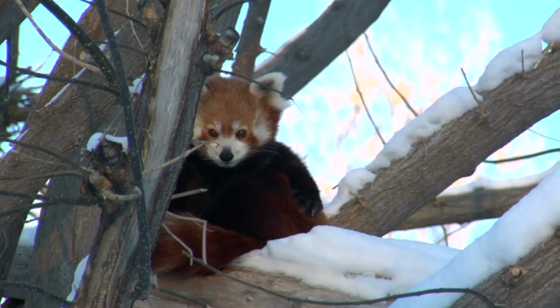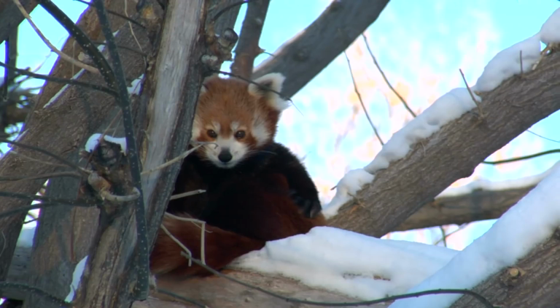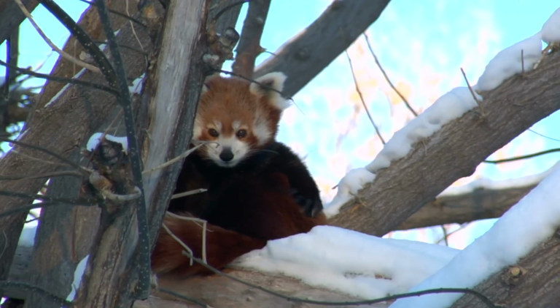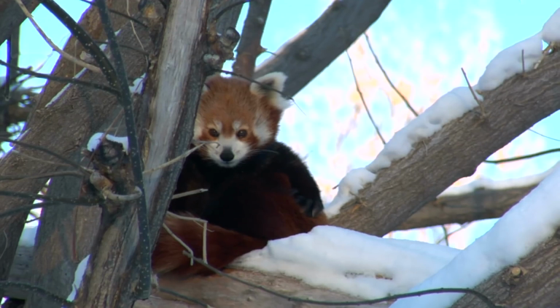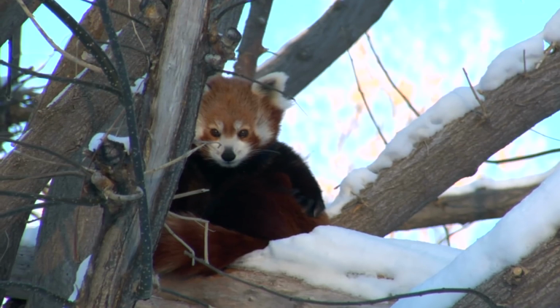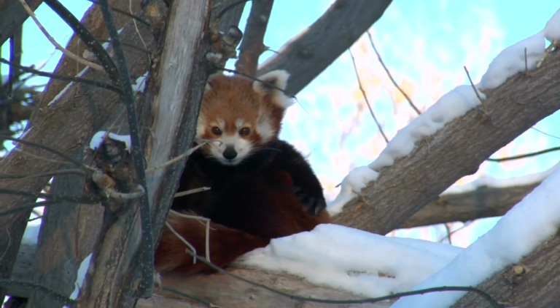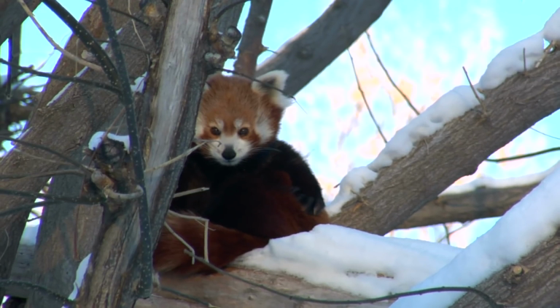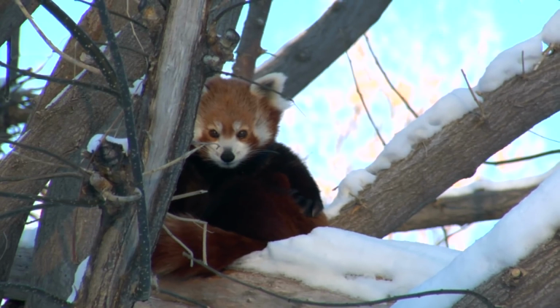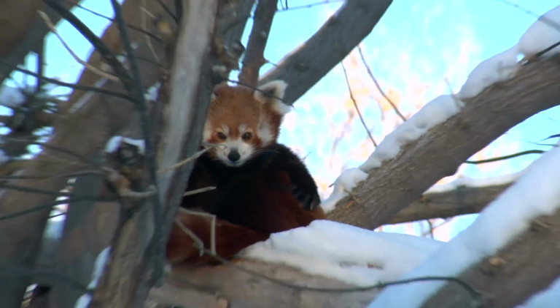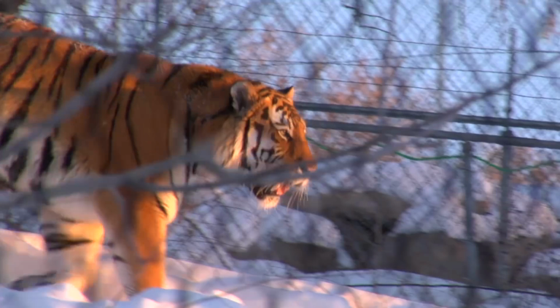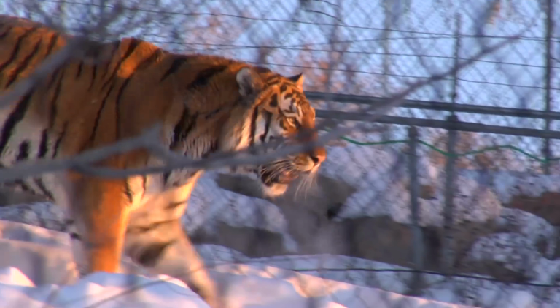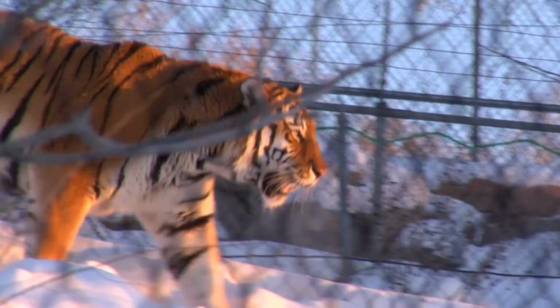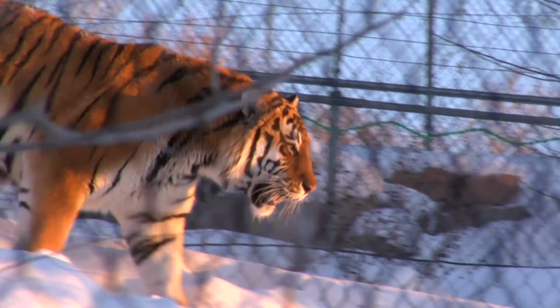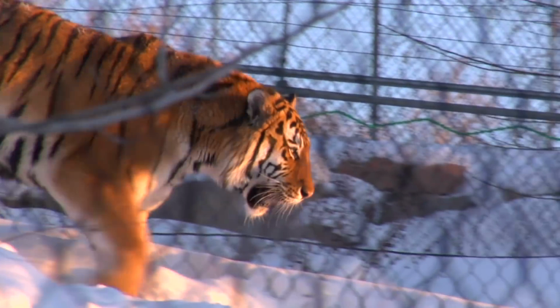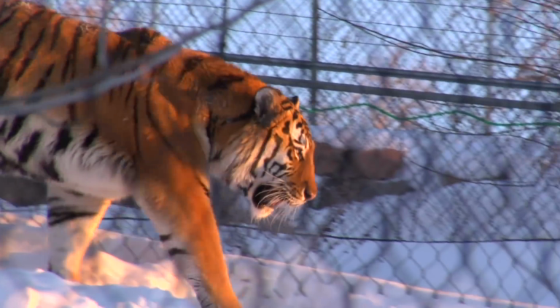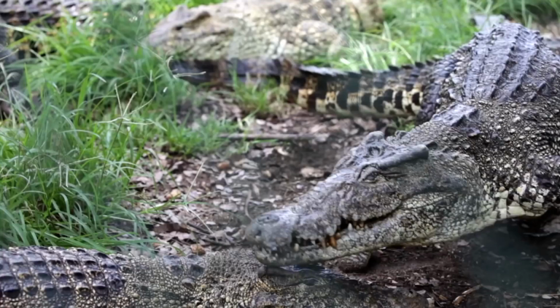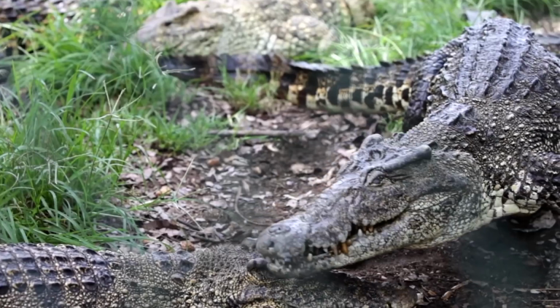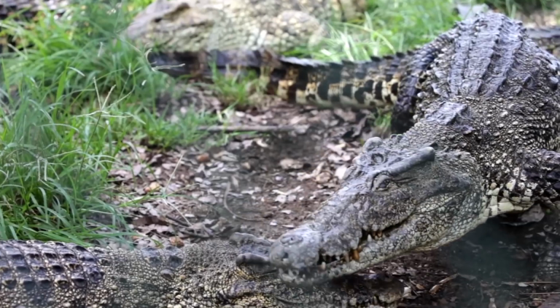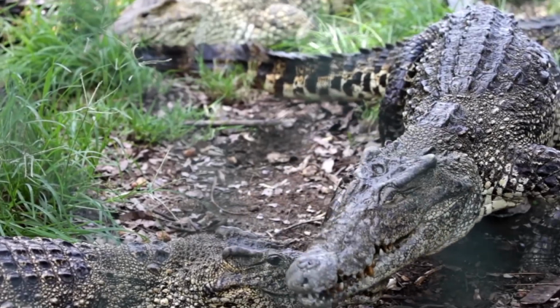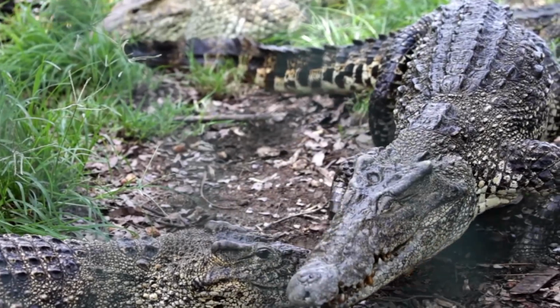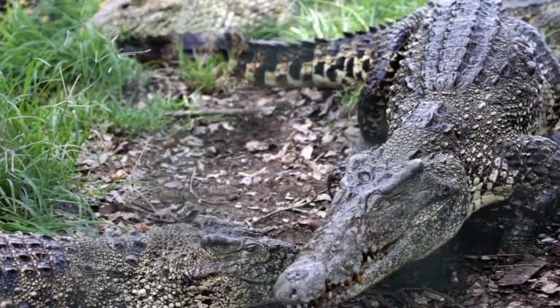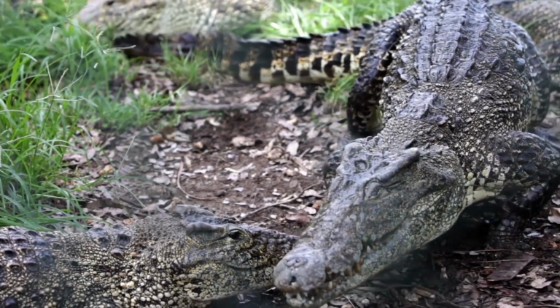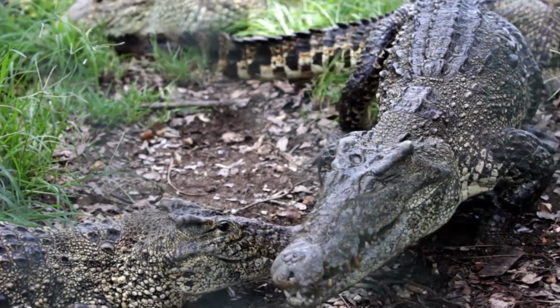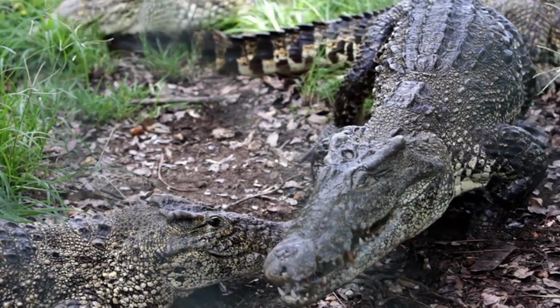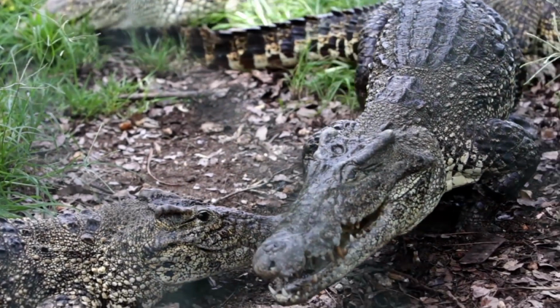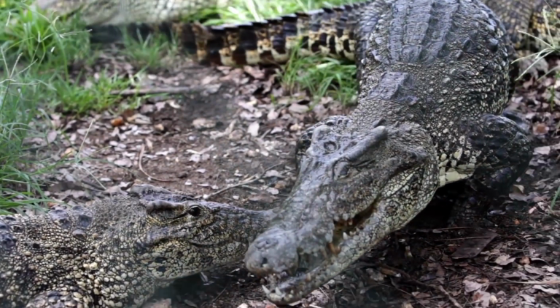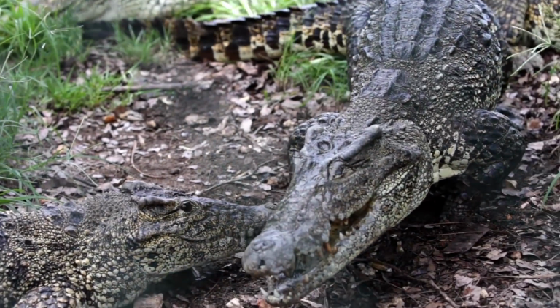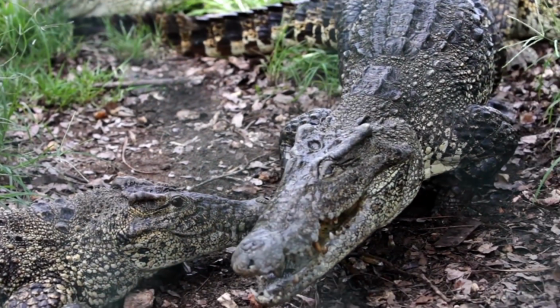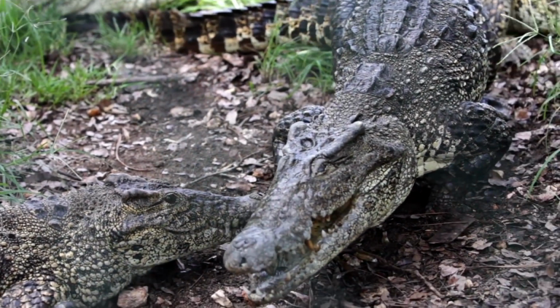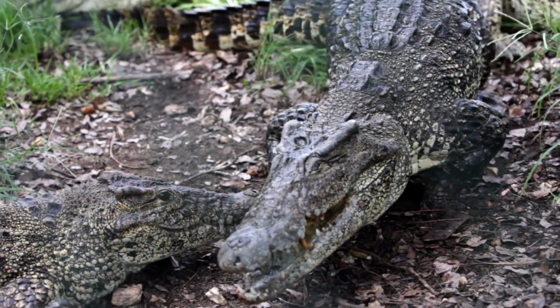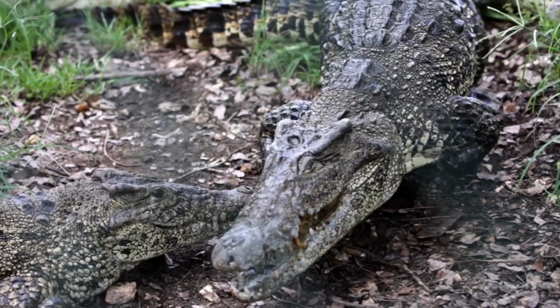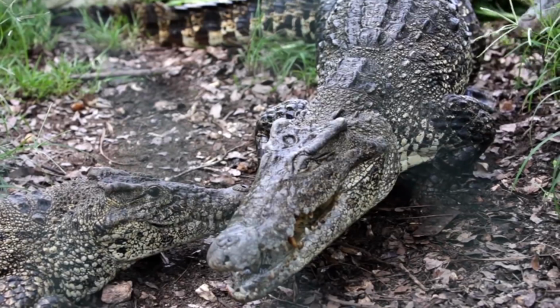From cute fluffy pandas to fearsome predators, here are 10 examples of real living fossils.